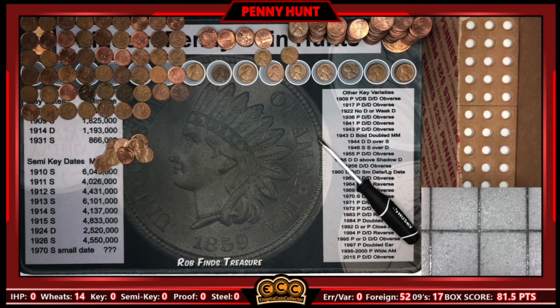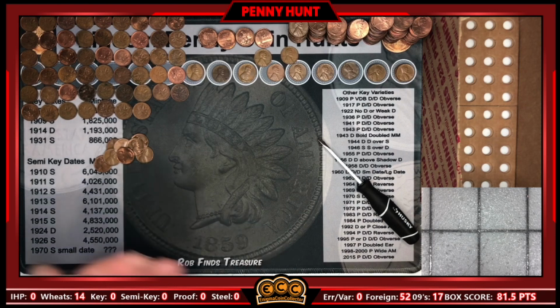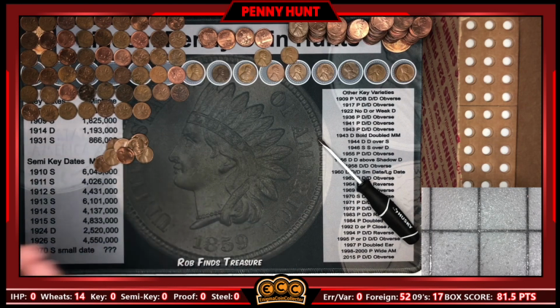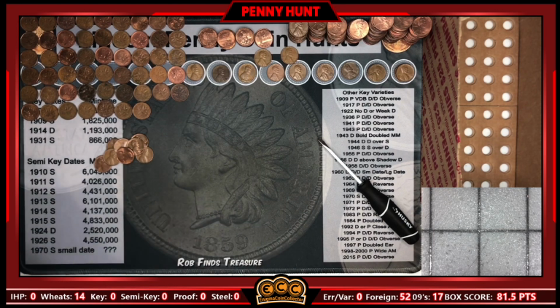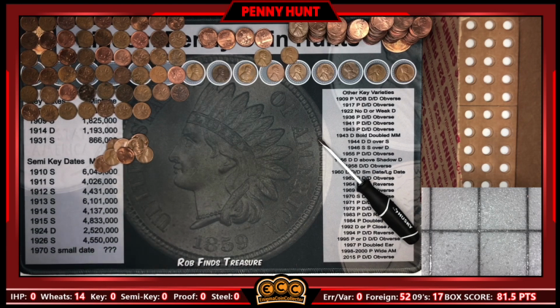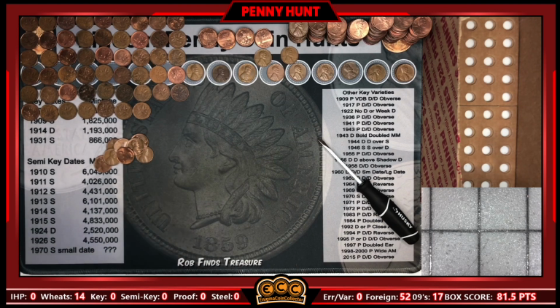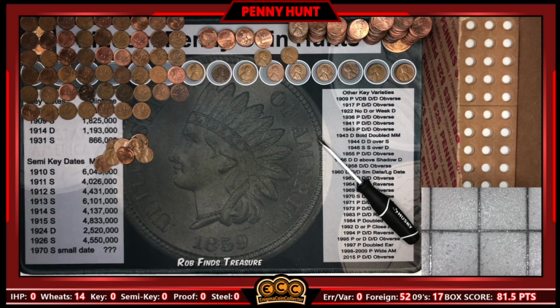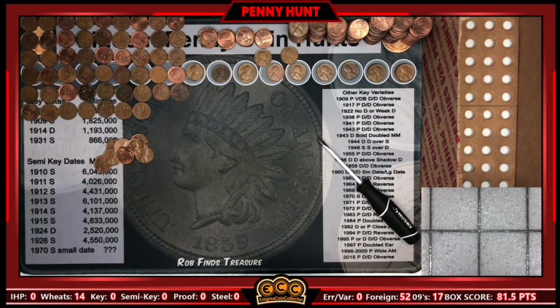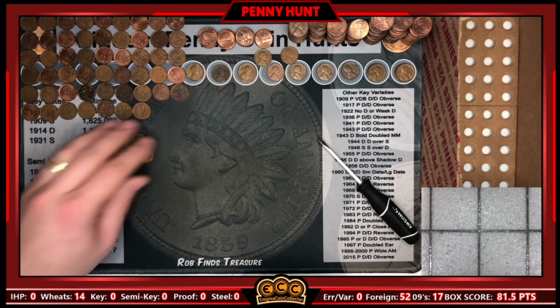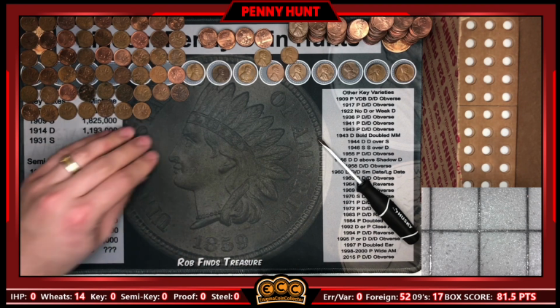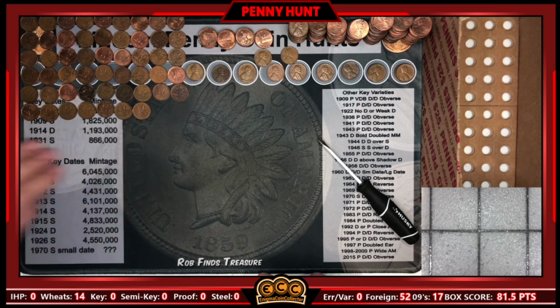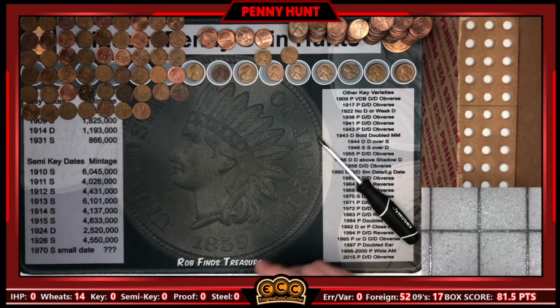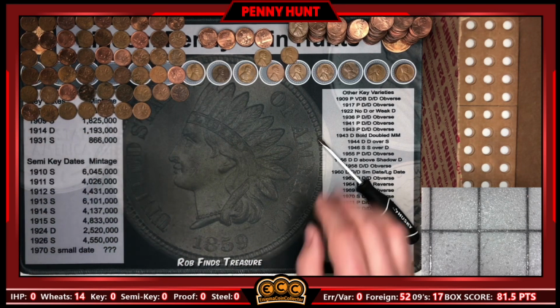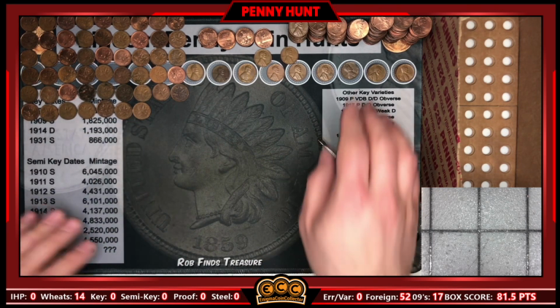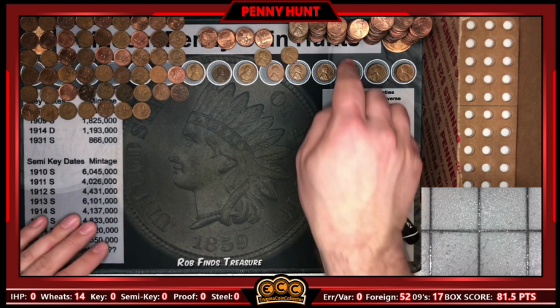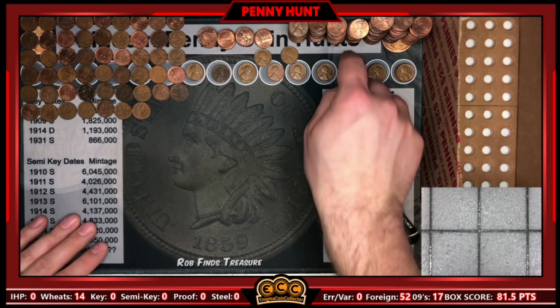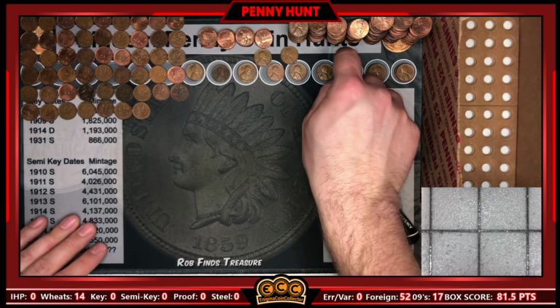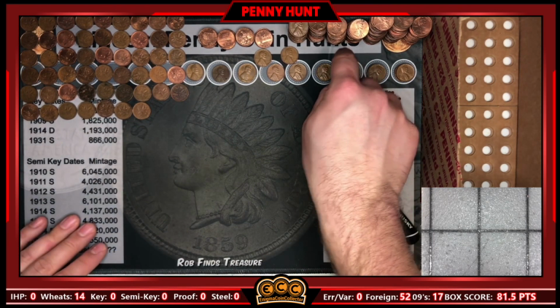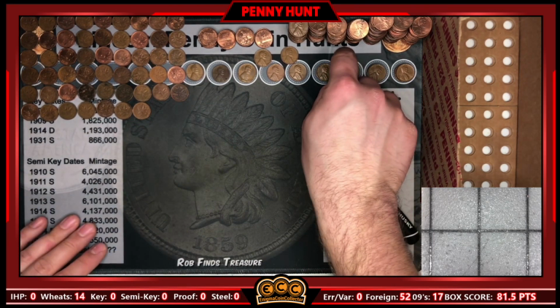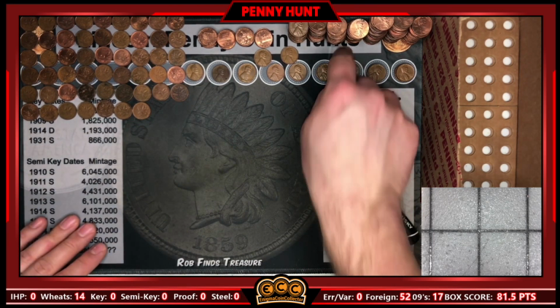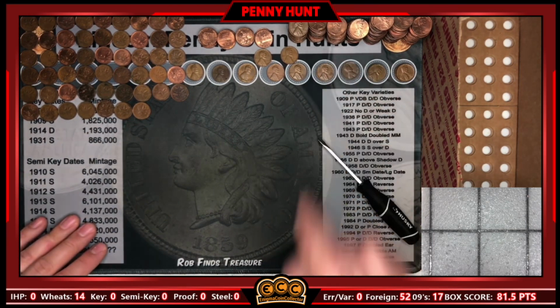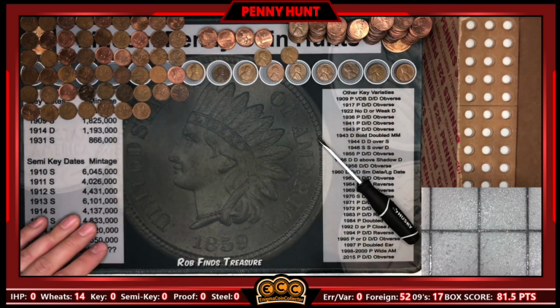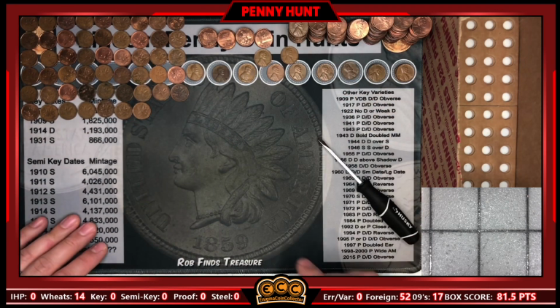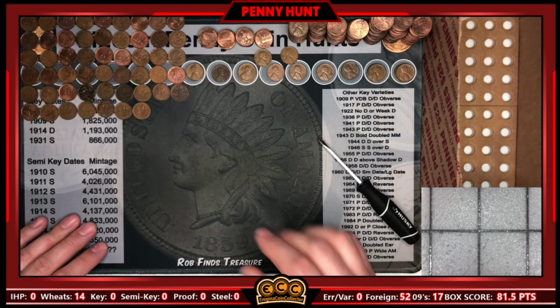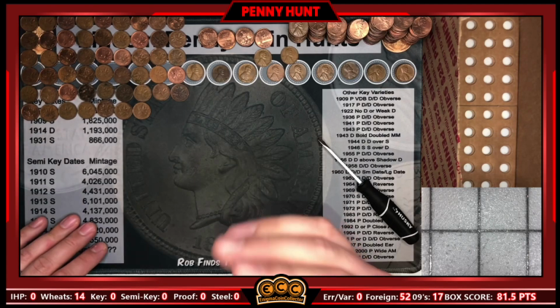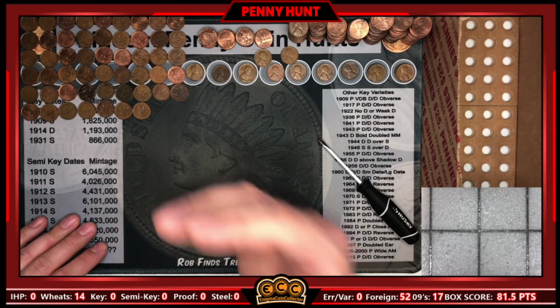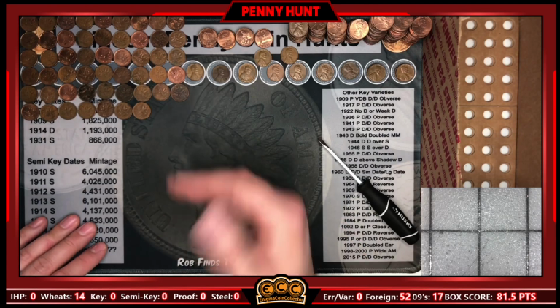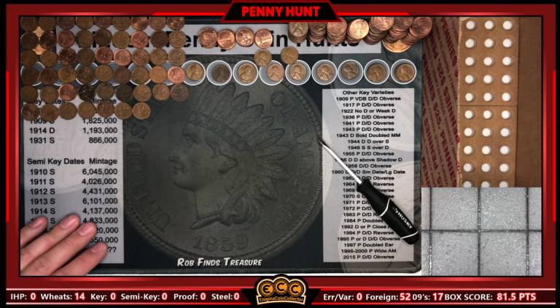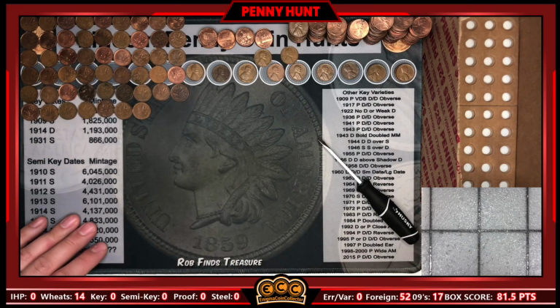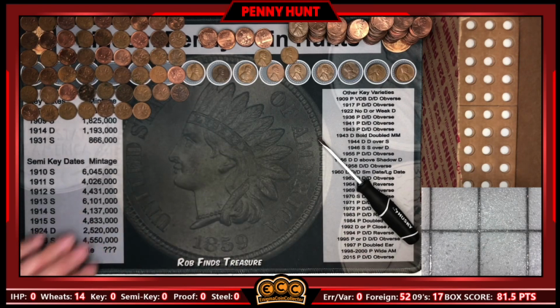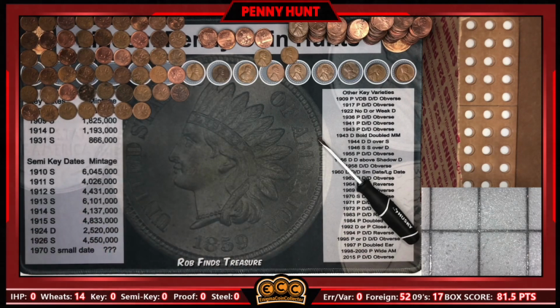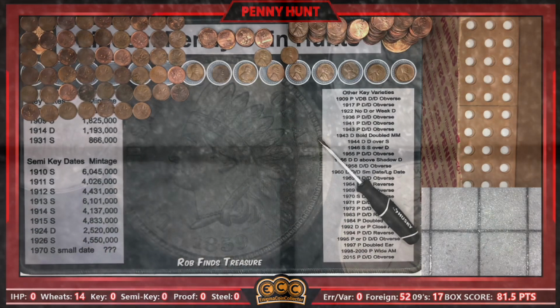Now that the primary hunt is over, we're going to go to the secondary hunt where I look for the errors and varieties, and I'll bring you back in for a recap.